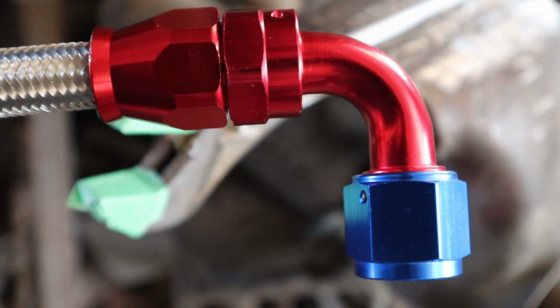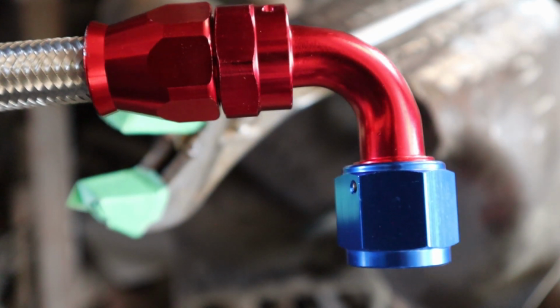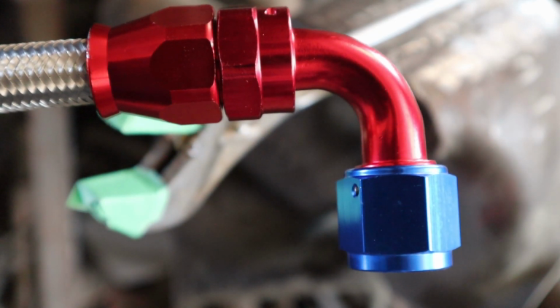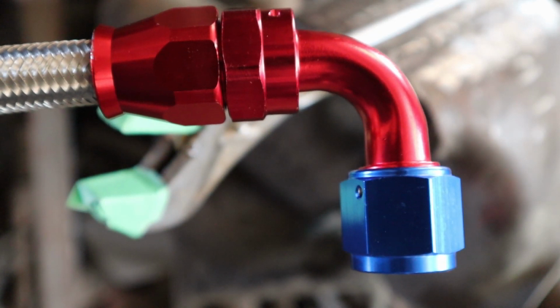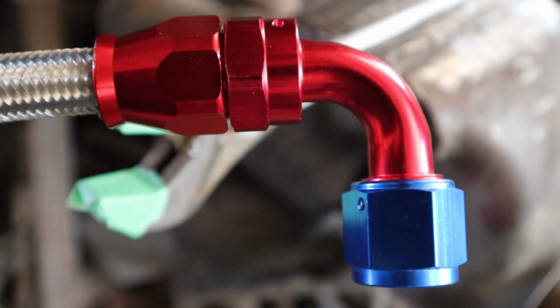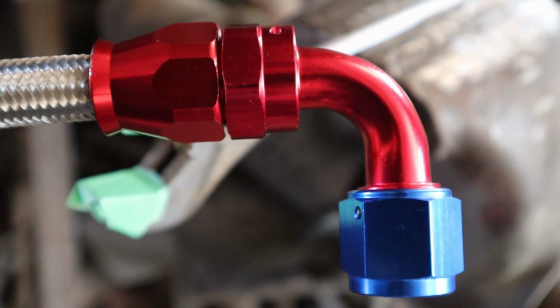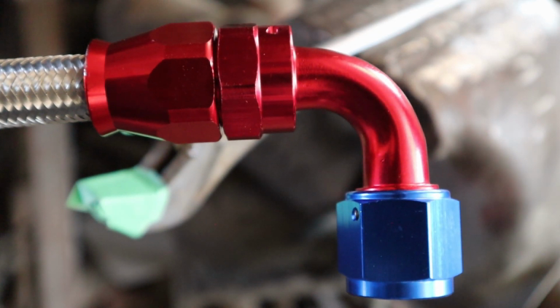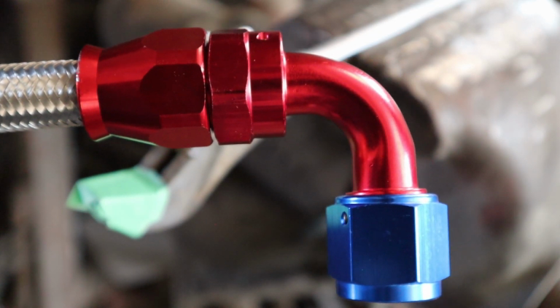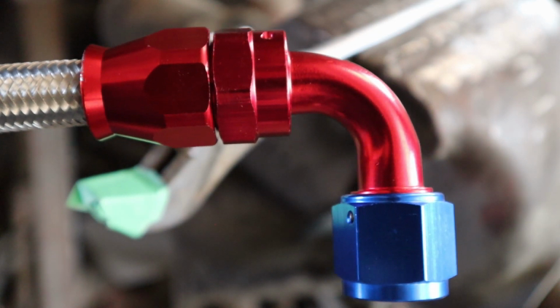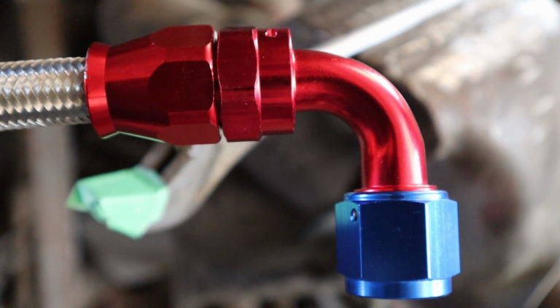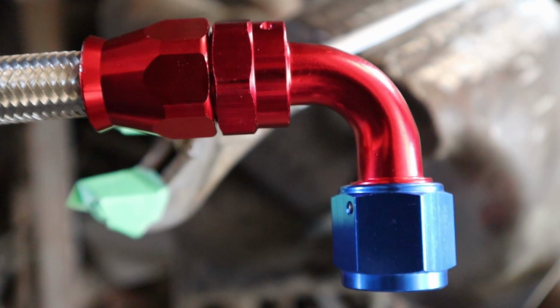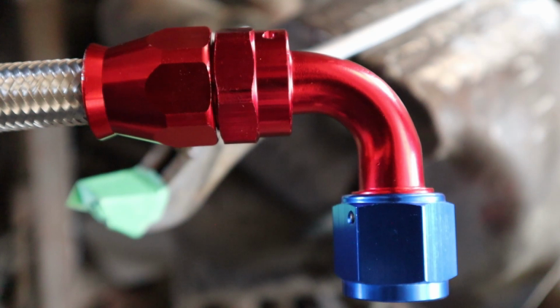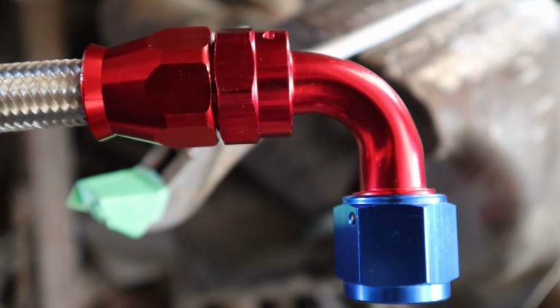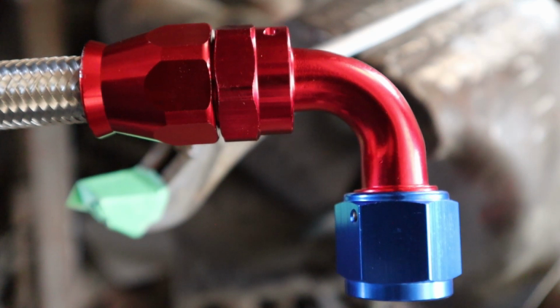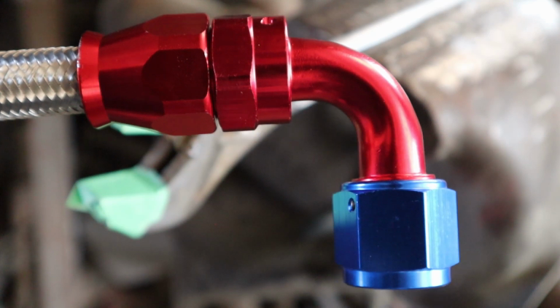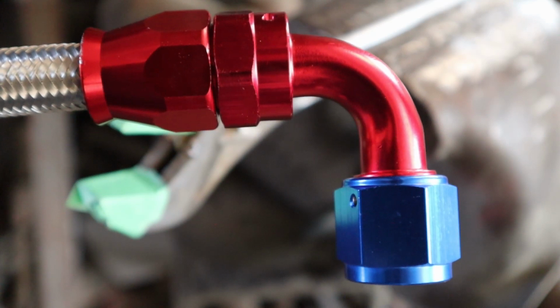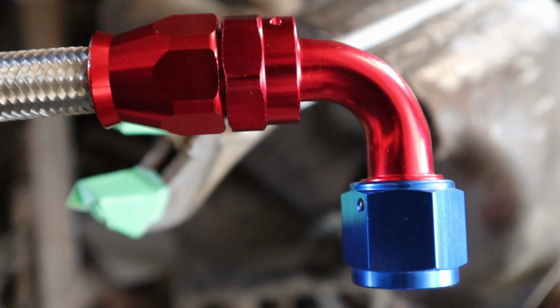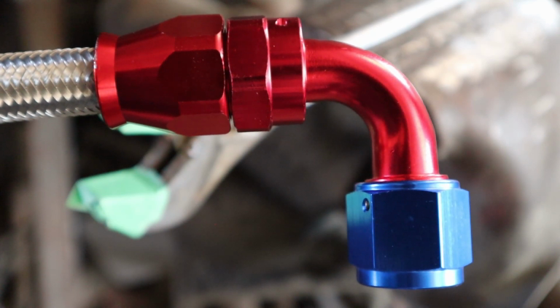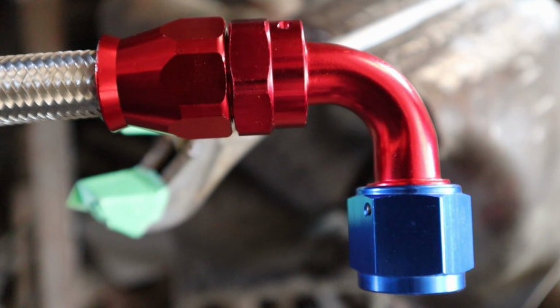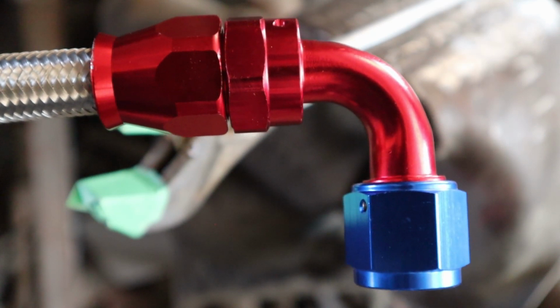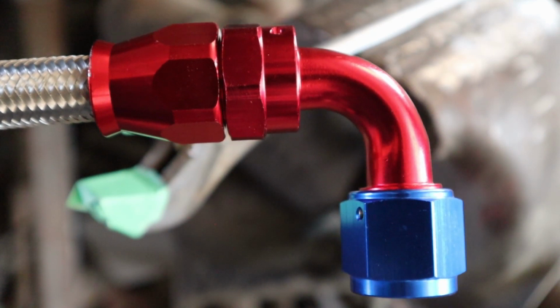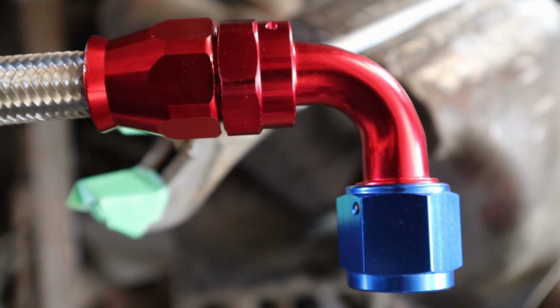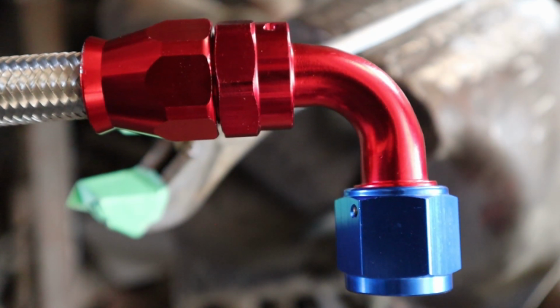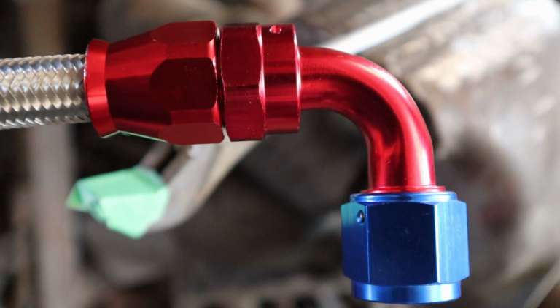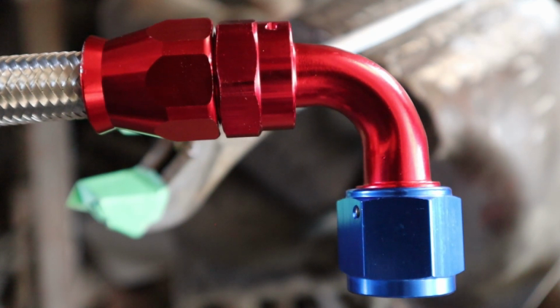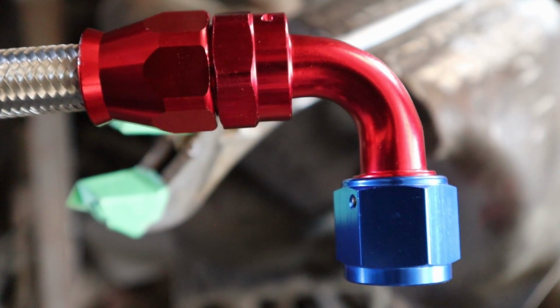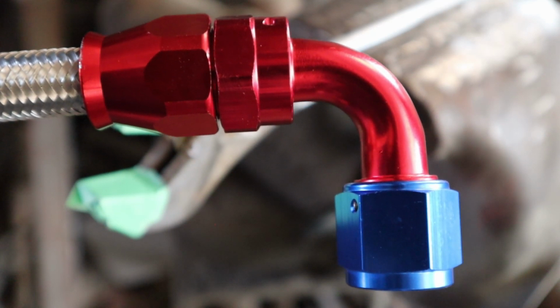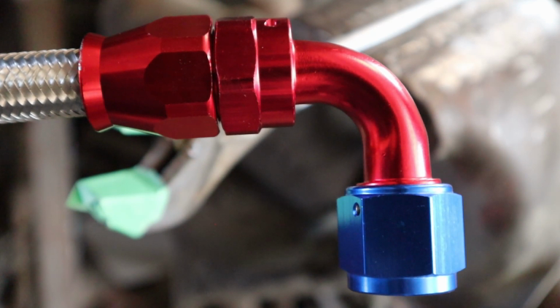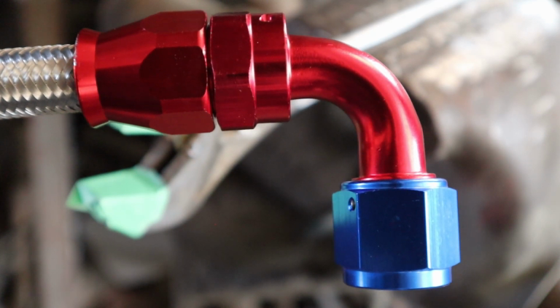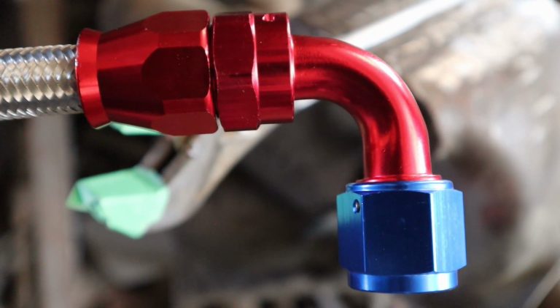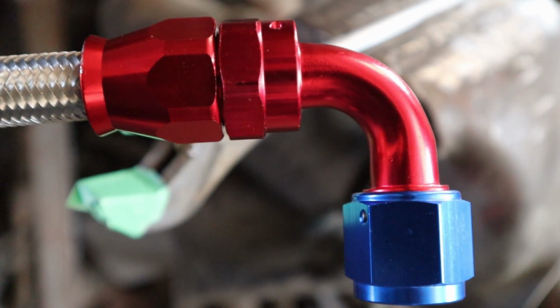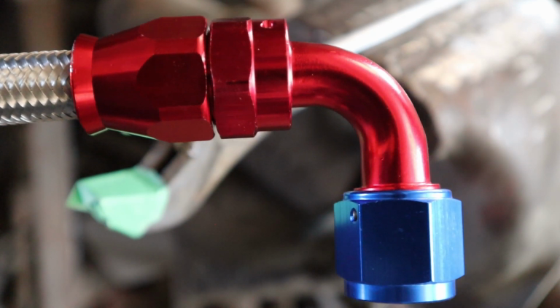We'll check the length I need so I can cut that and go ahead and put the fitting on the other side as well.